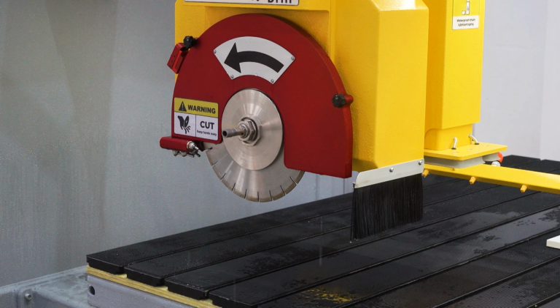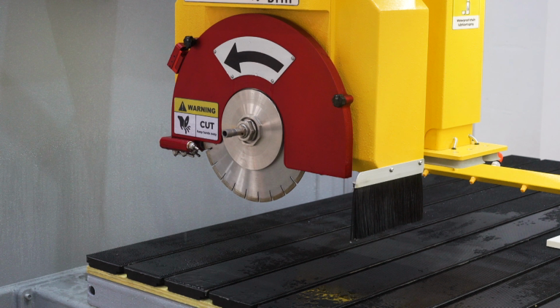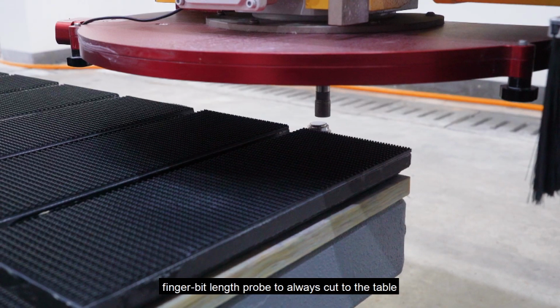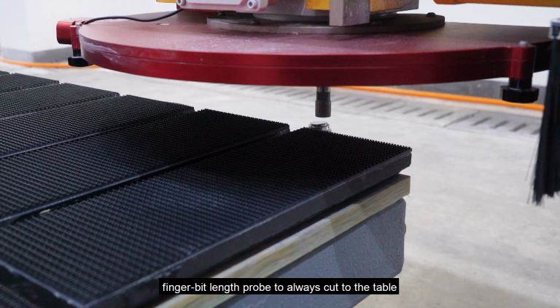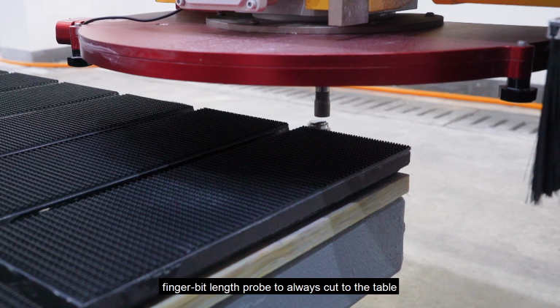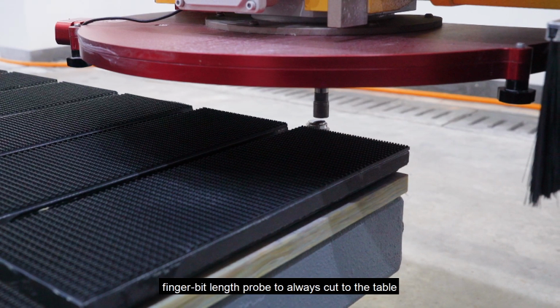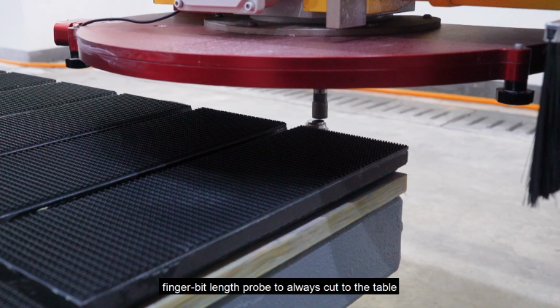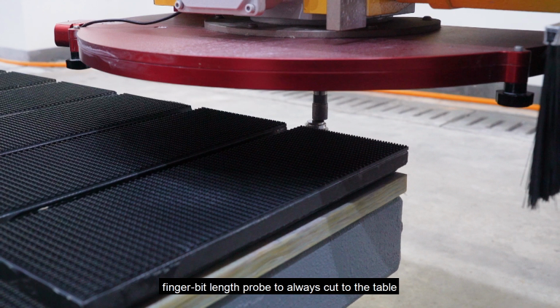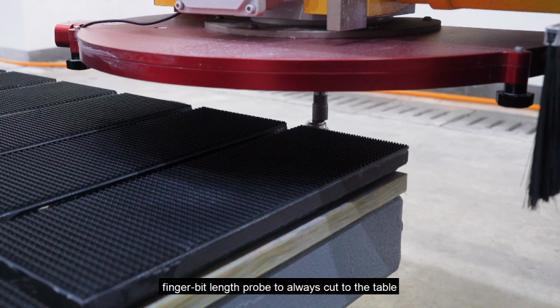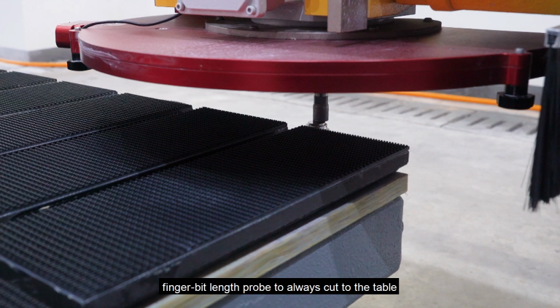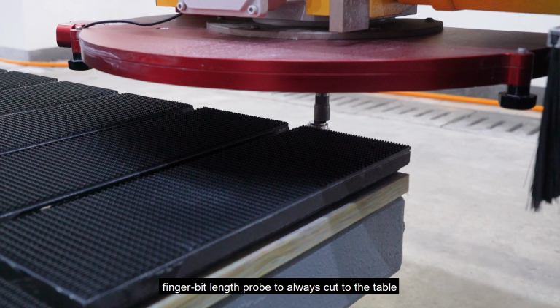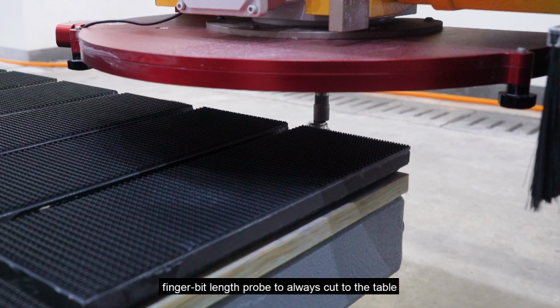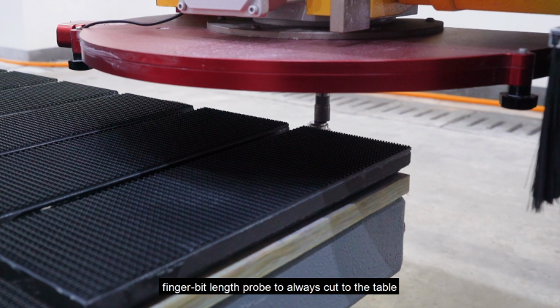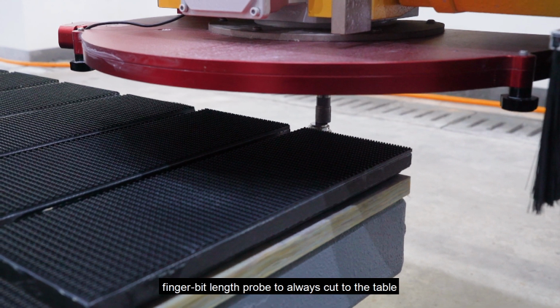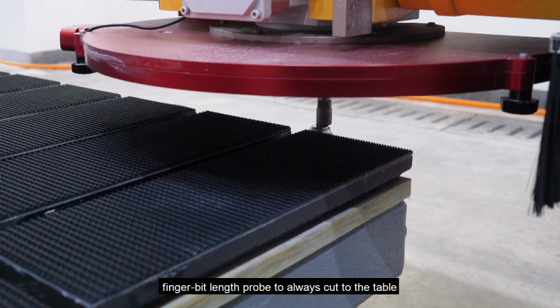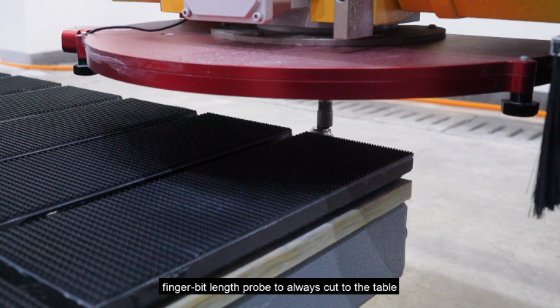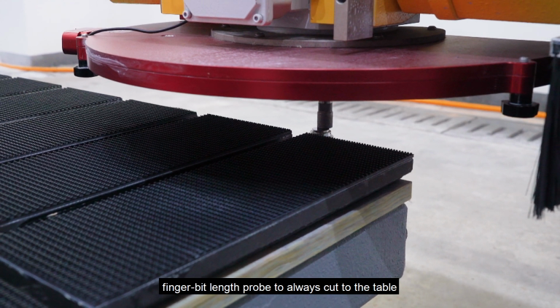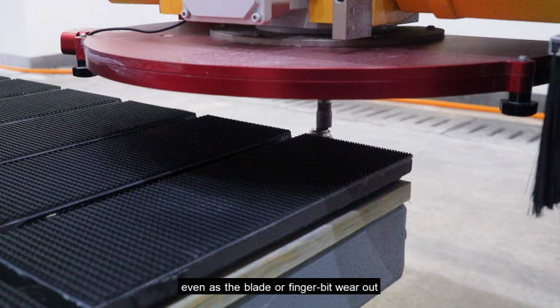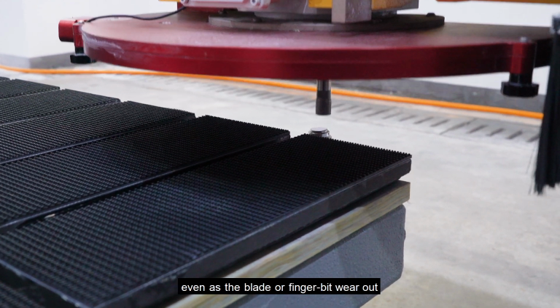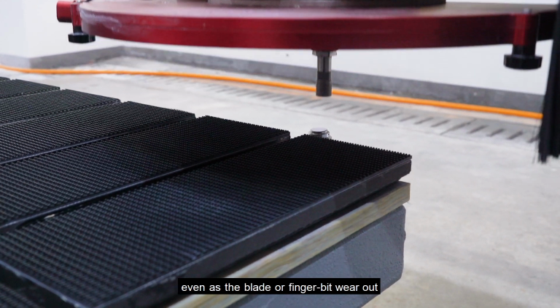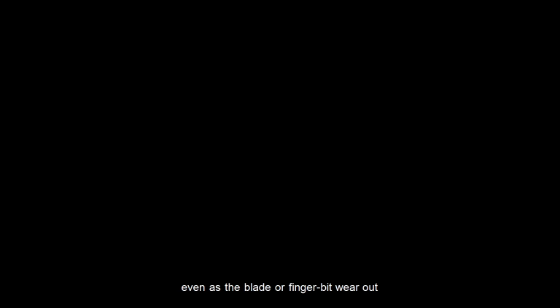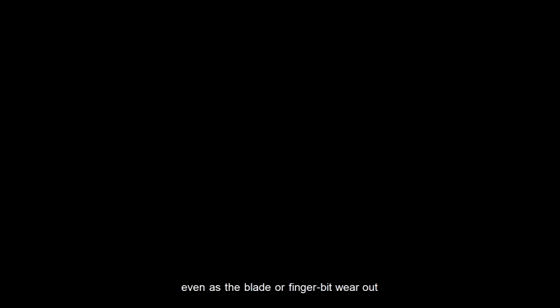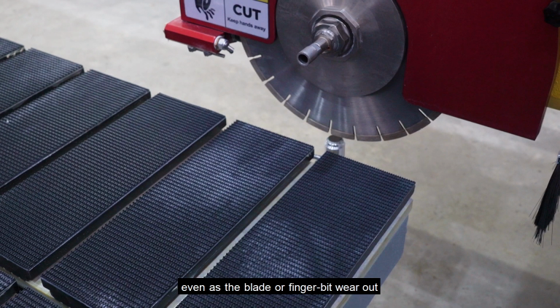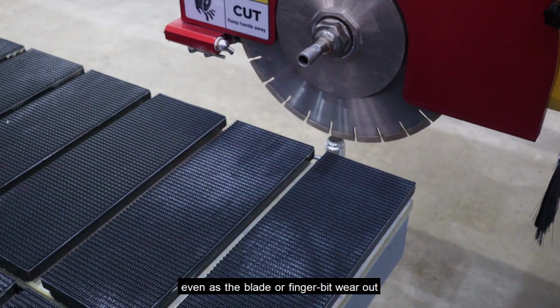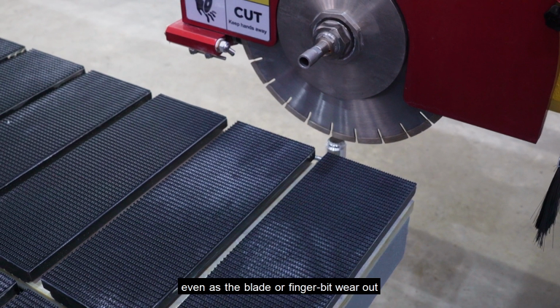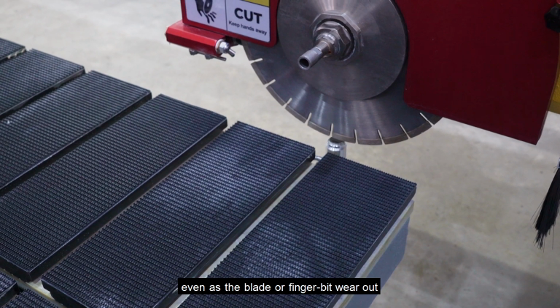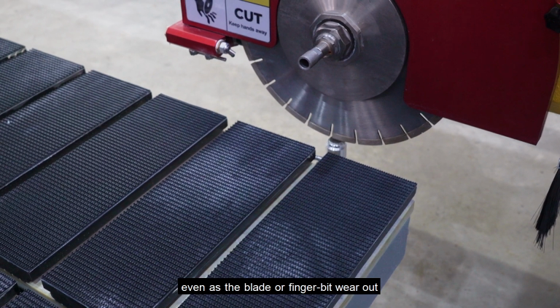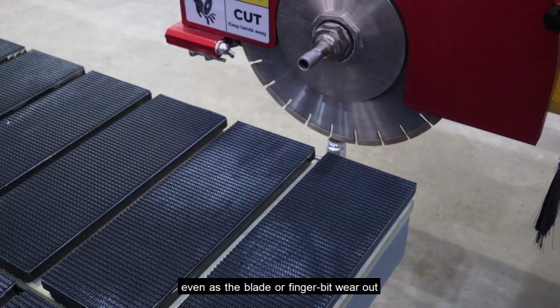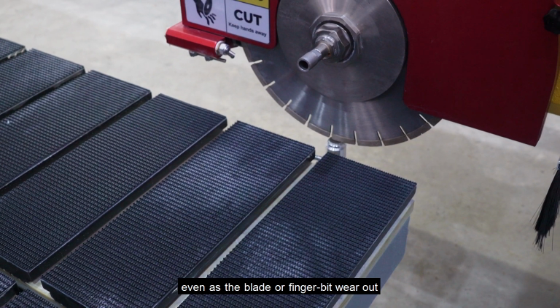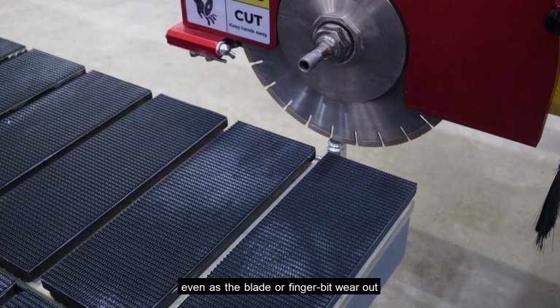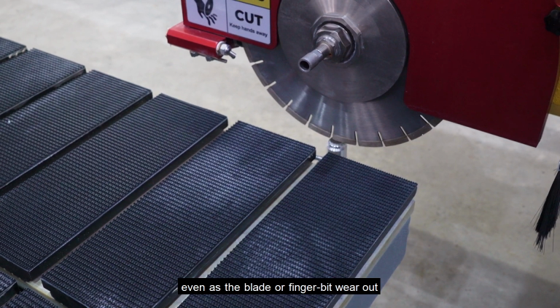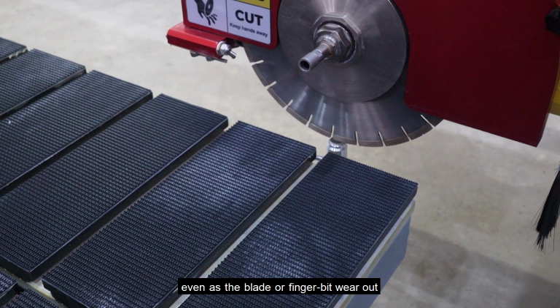There is a tool bit length probe to always cut to the table, even as the blade or the tool bit wears out.